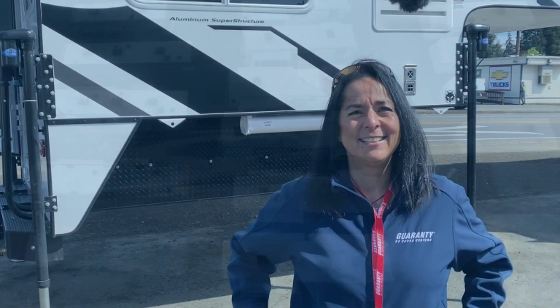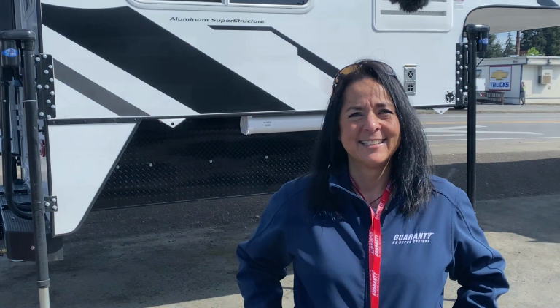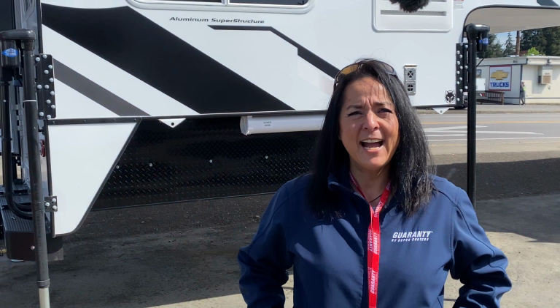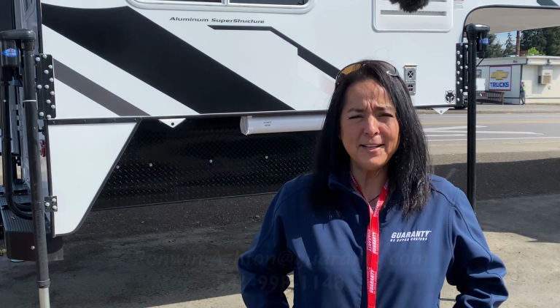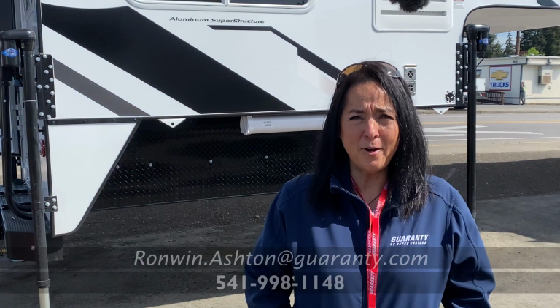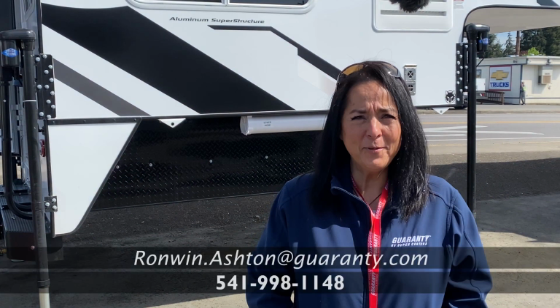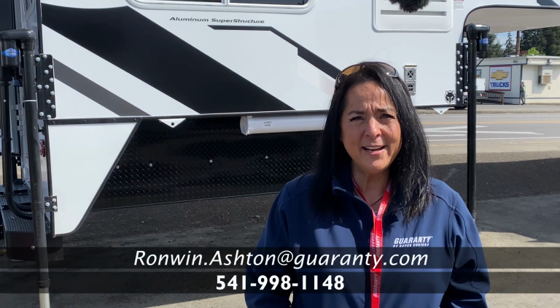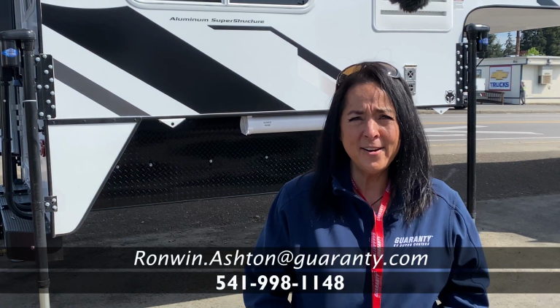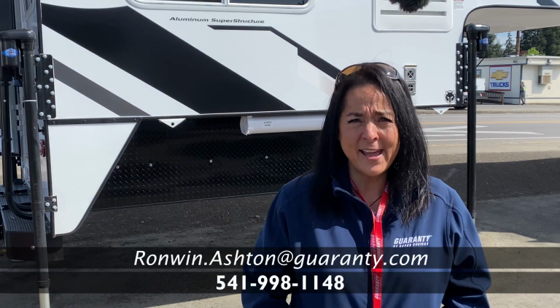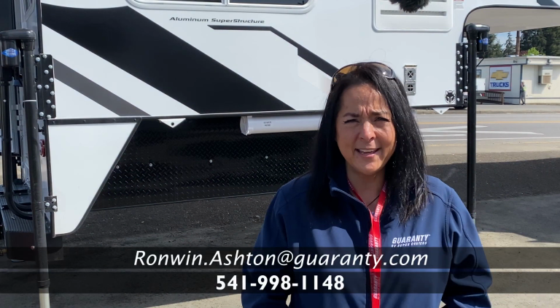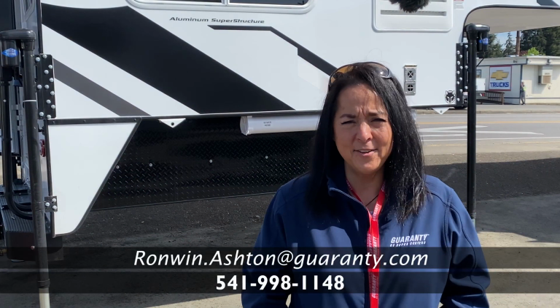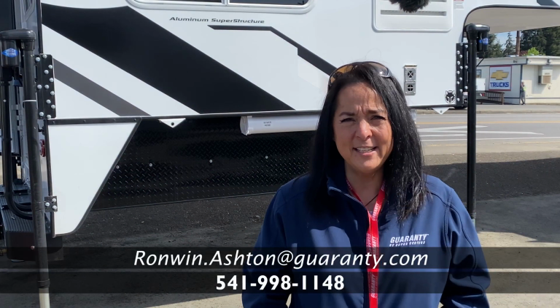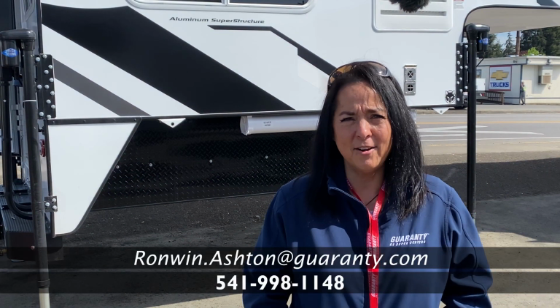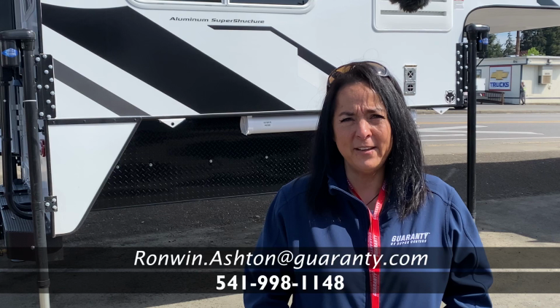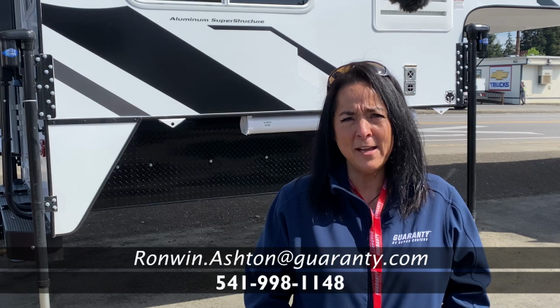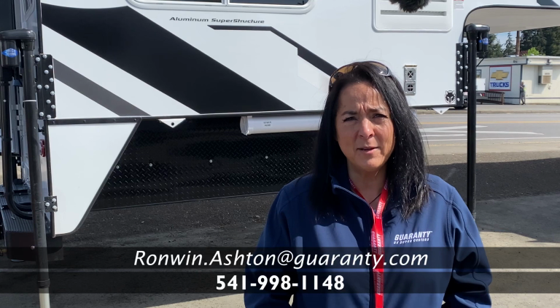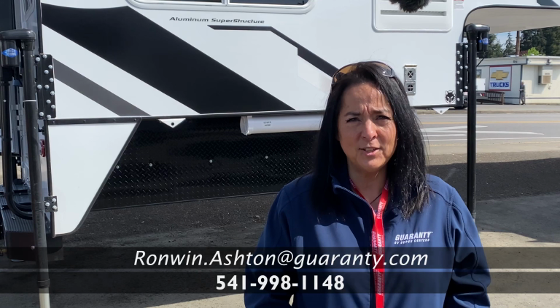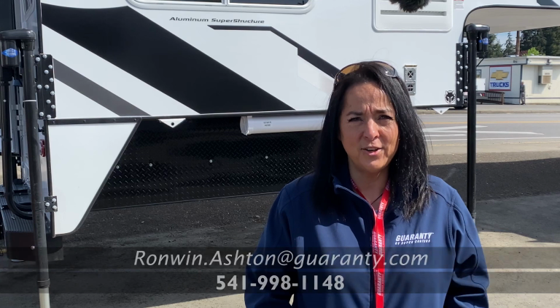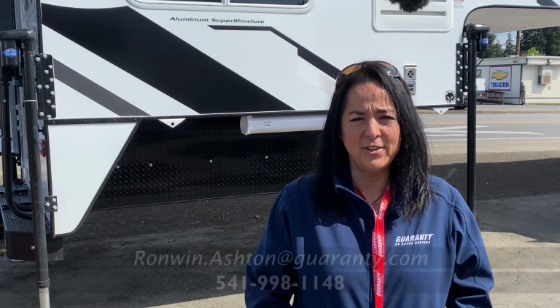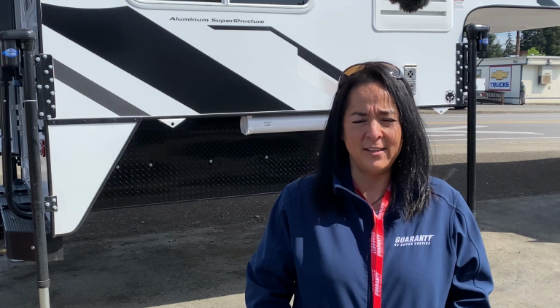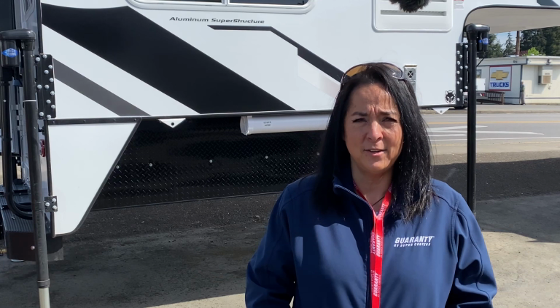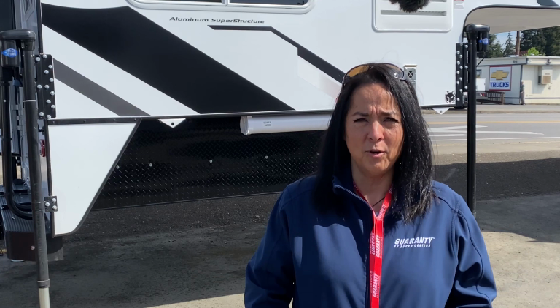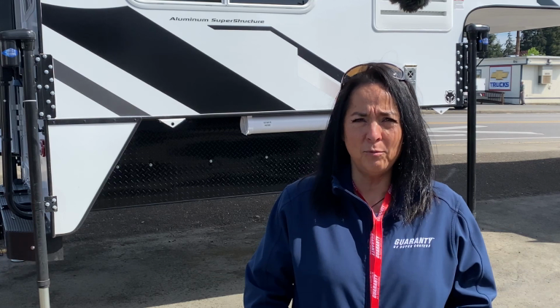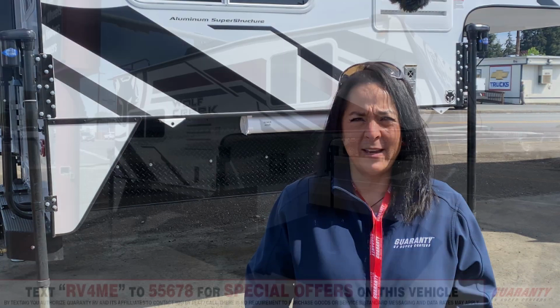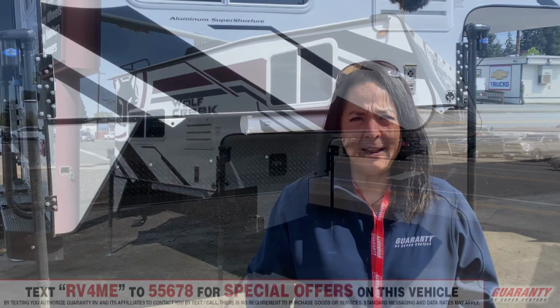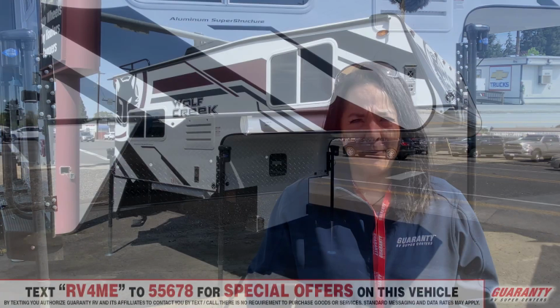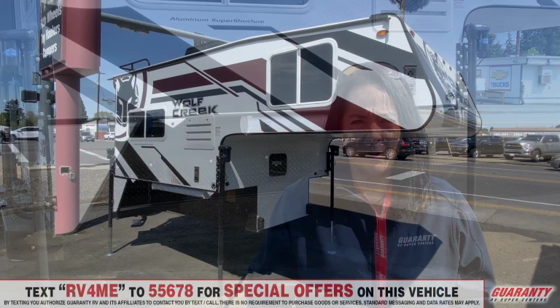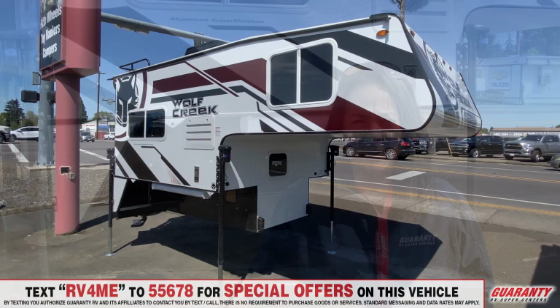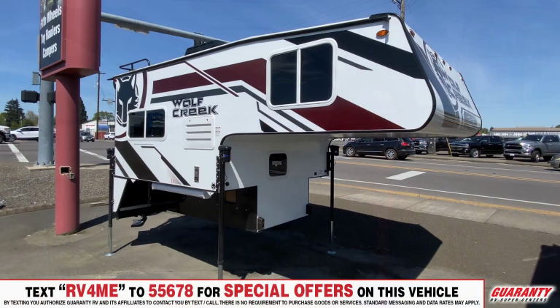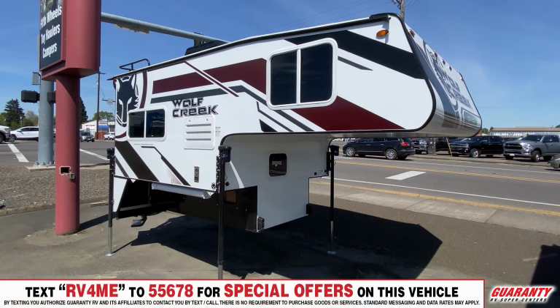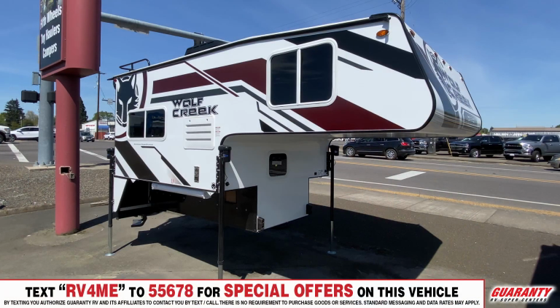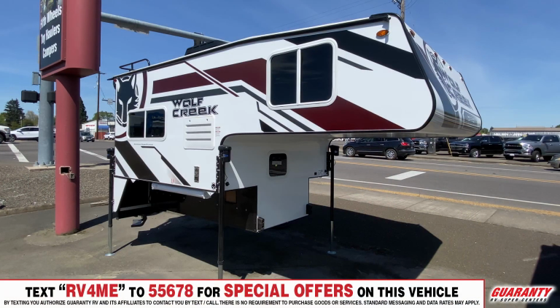Hi, it's Ron Wren here at Guaranty RV. I'm here to show you the Northwood 840 Trek Camper.